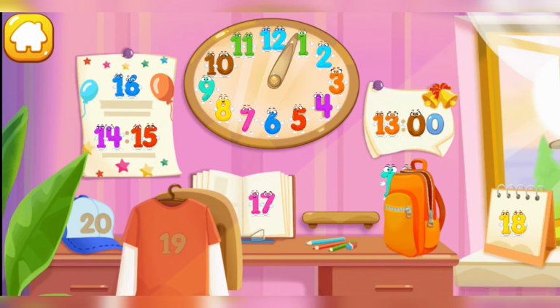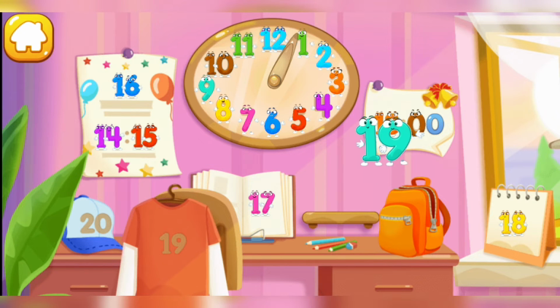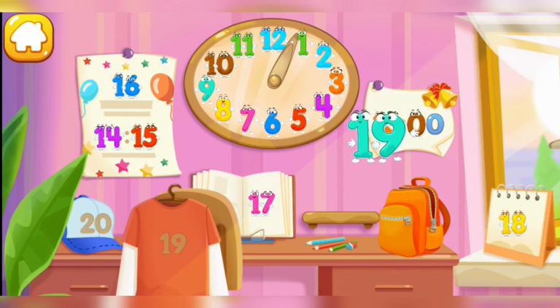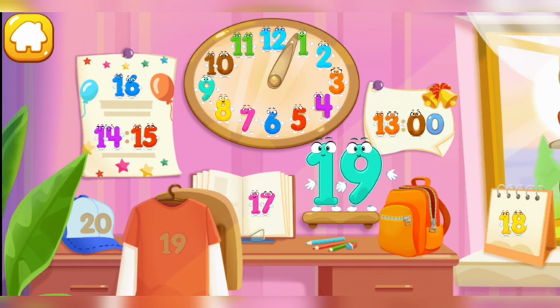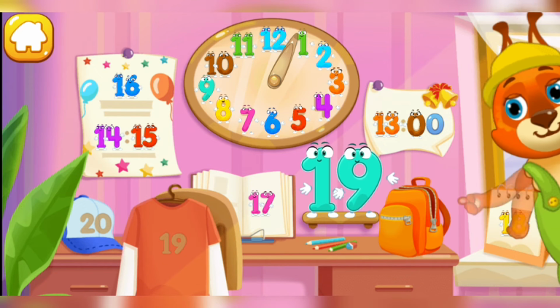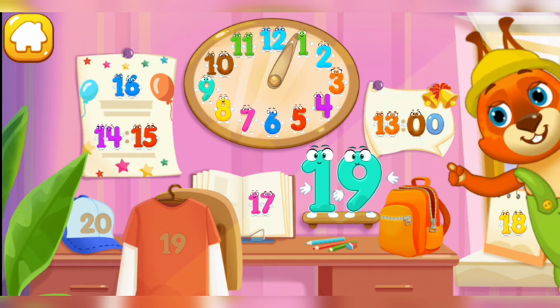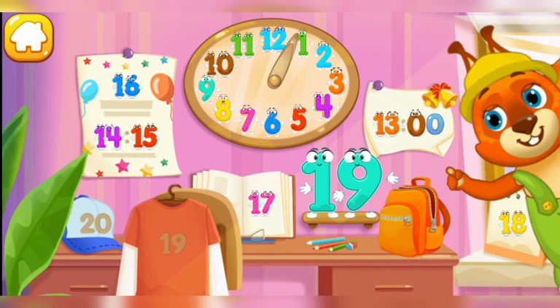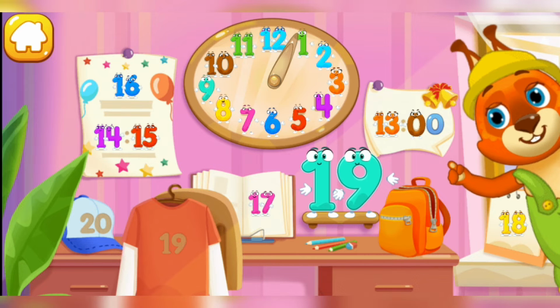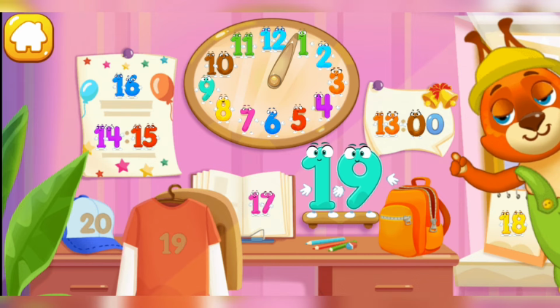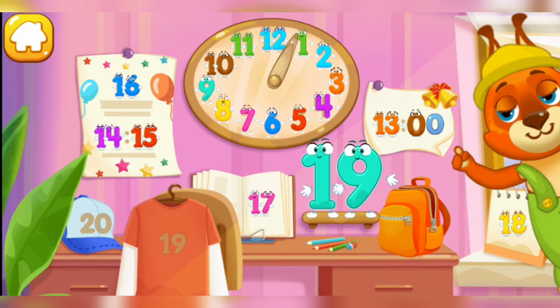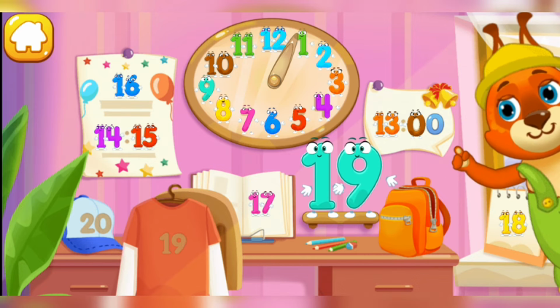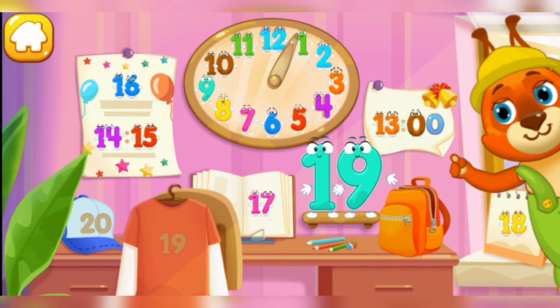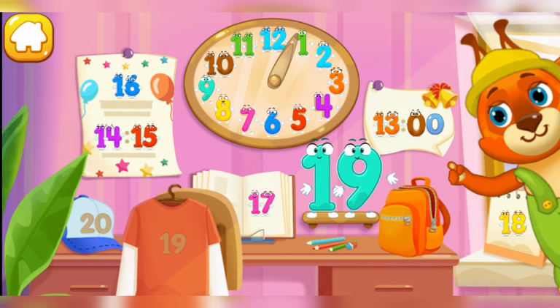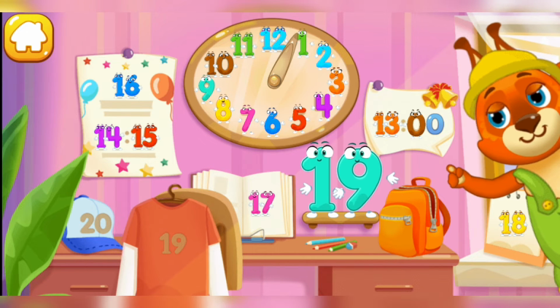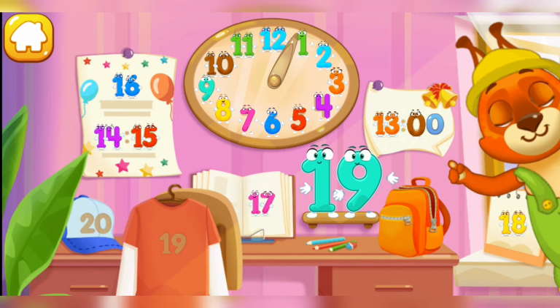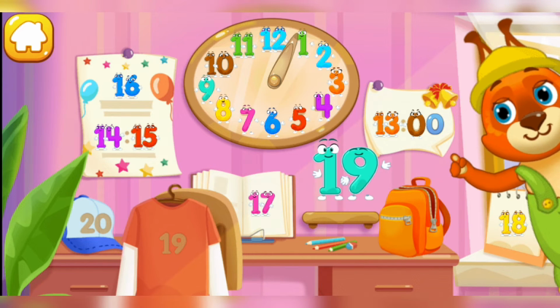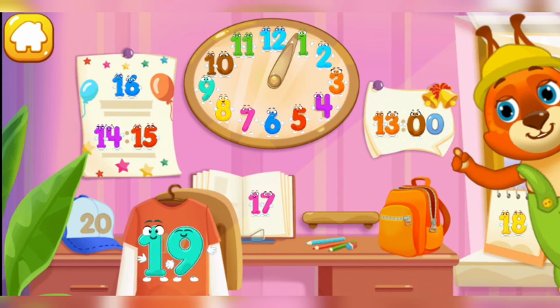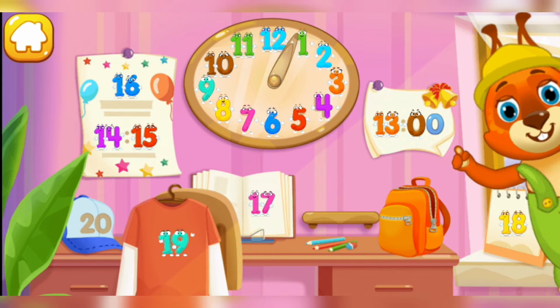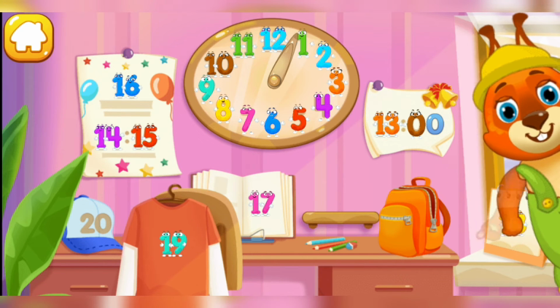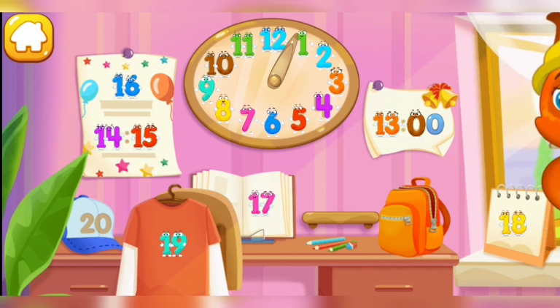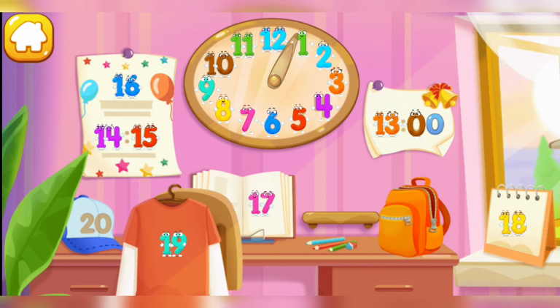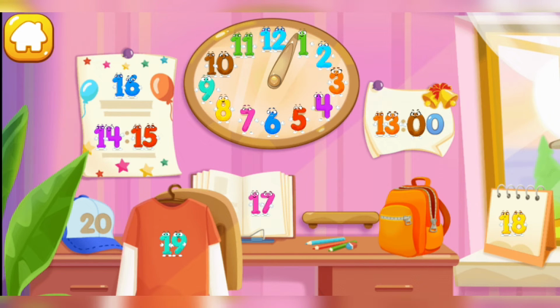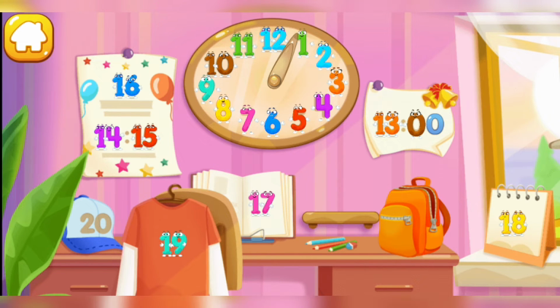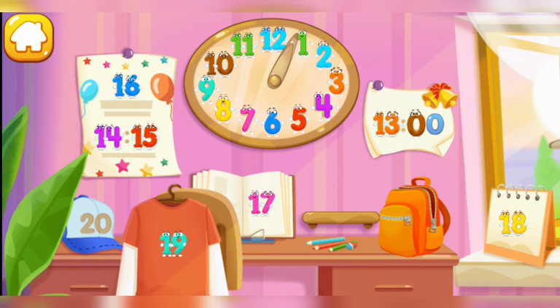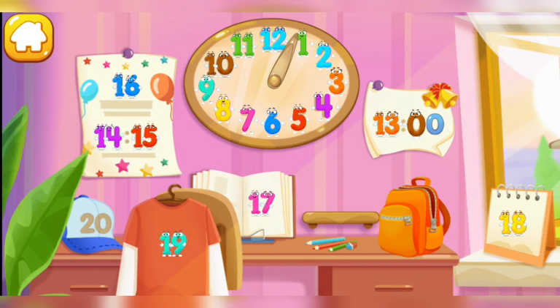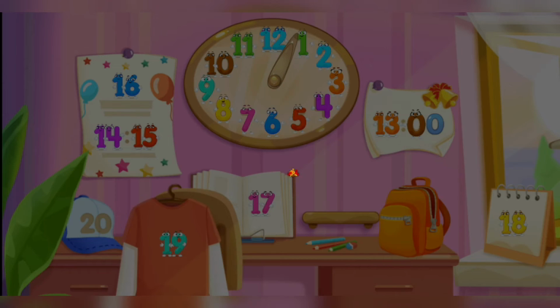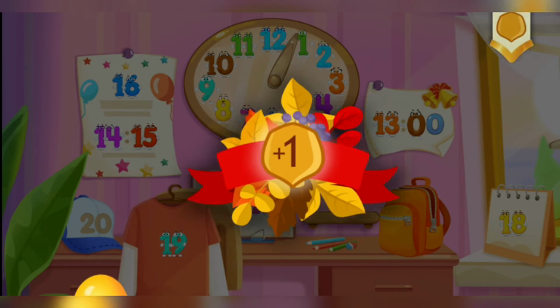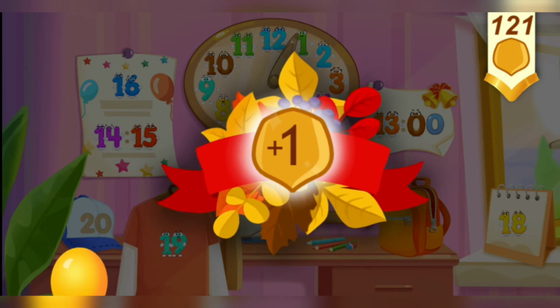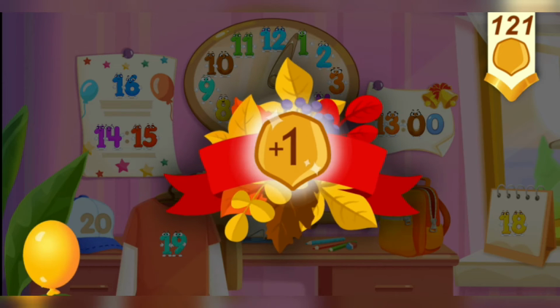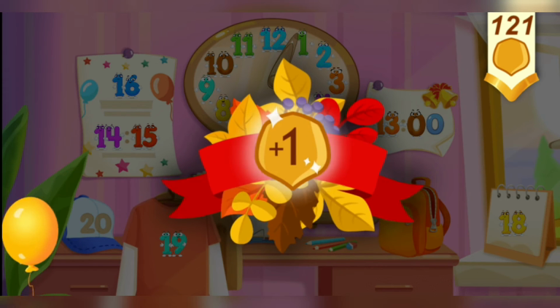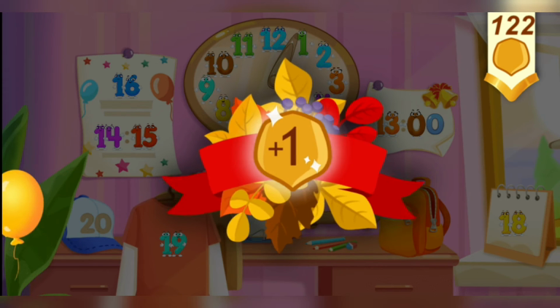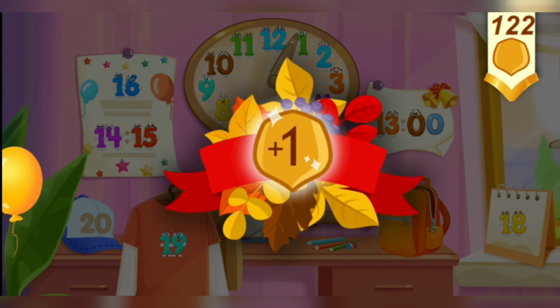Put the number 19 in its place! Now I'm safe! Take a nut for the squirrel!